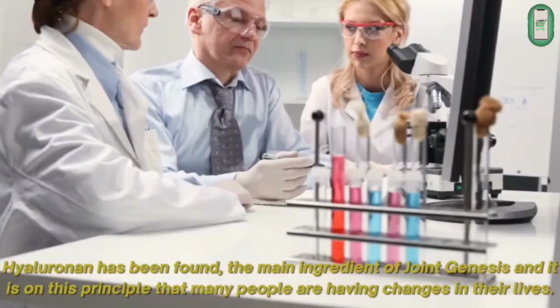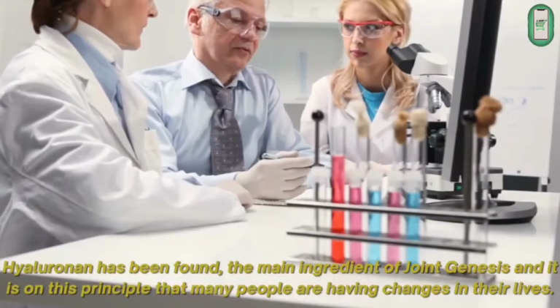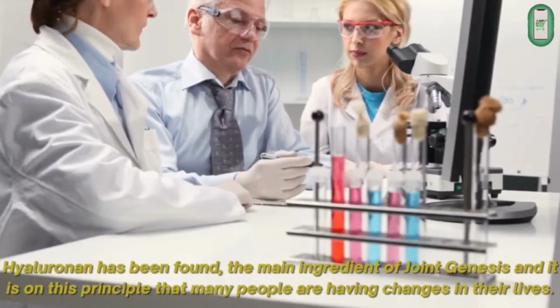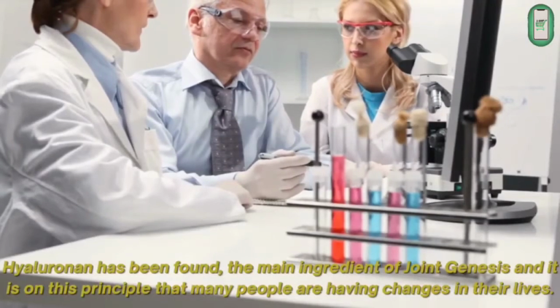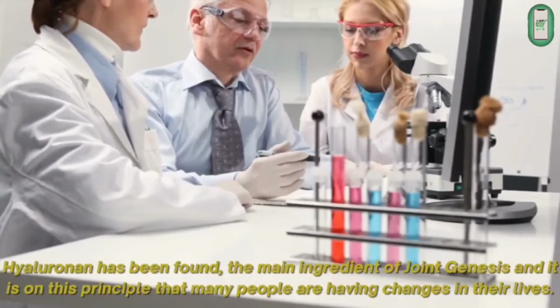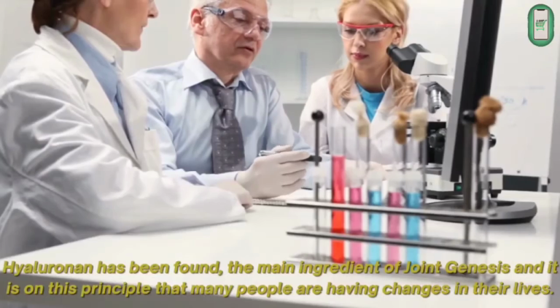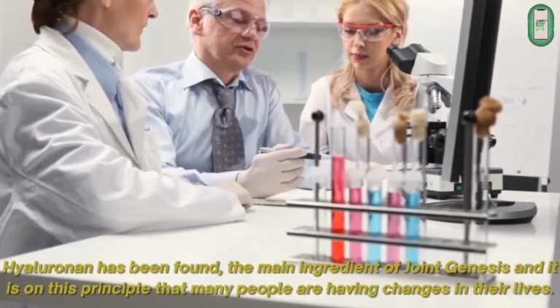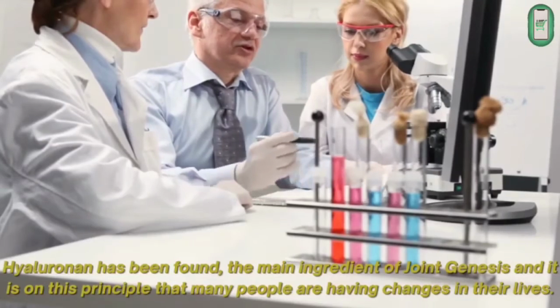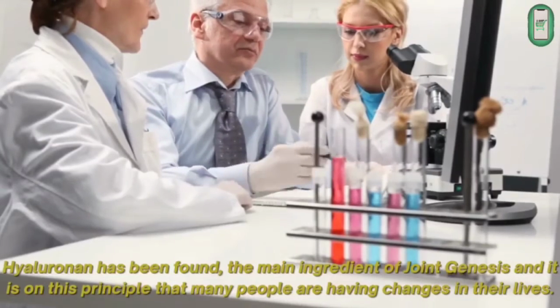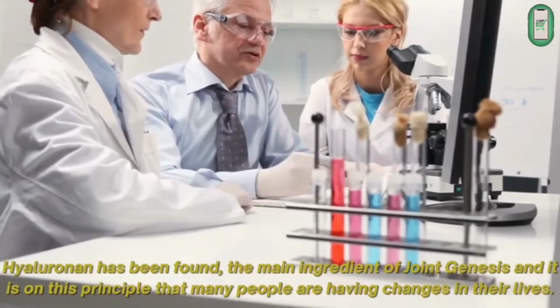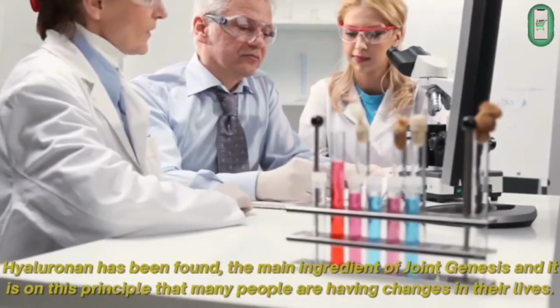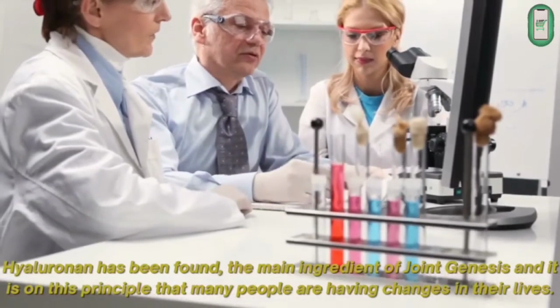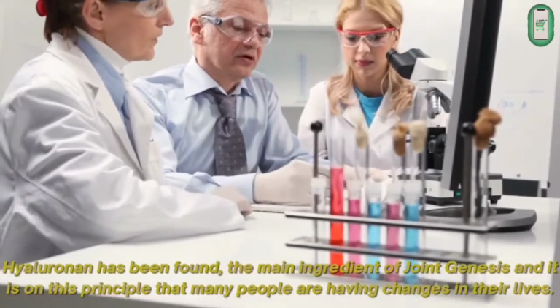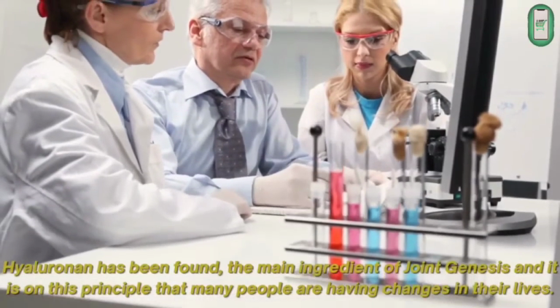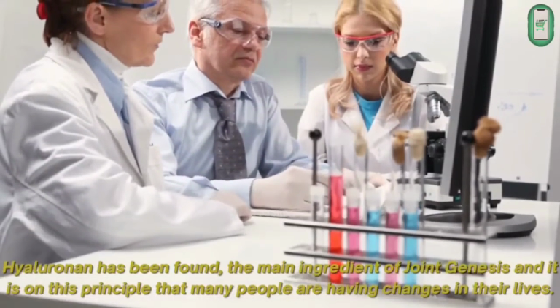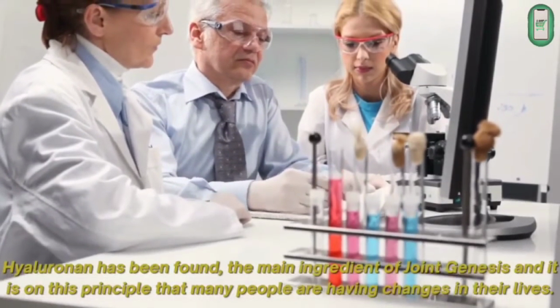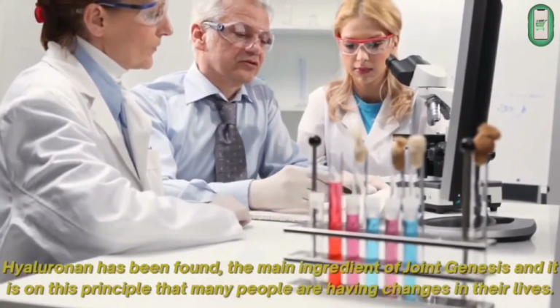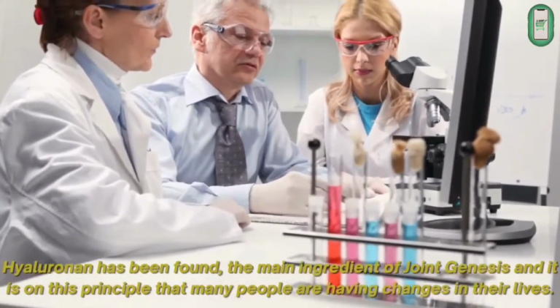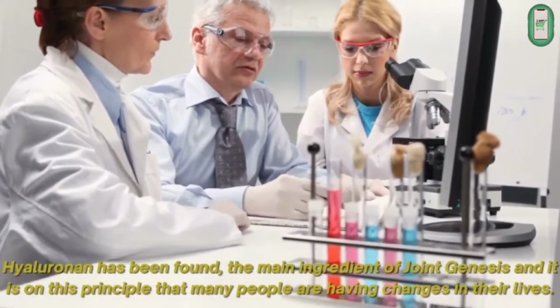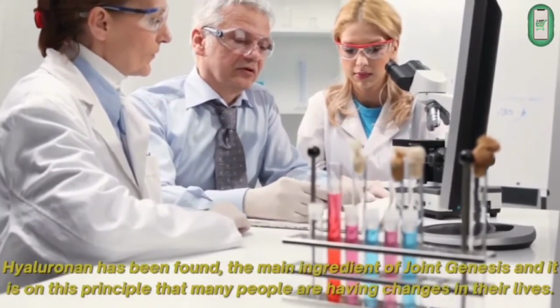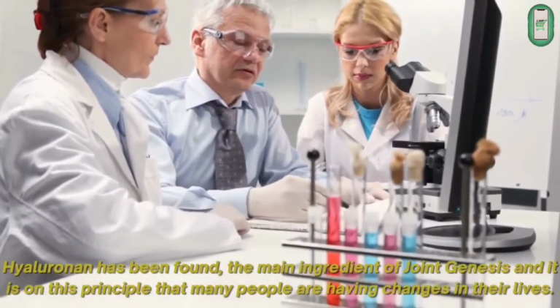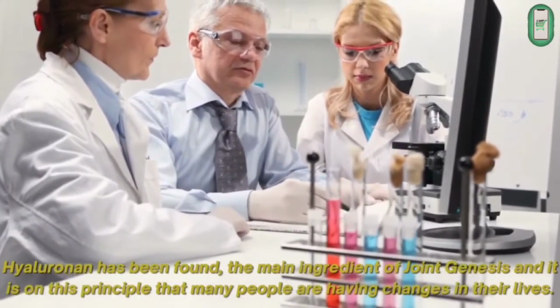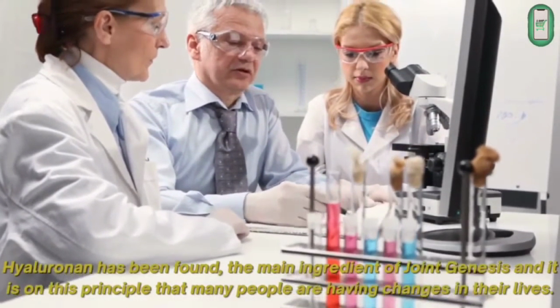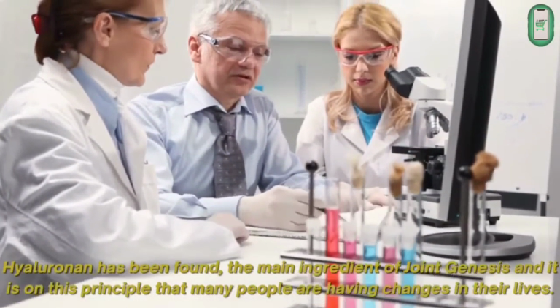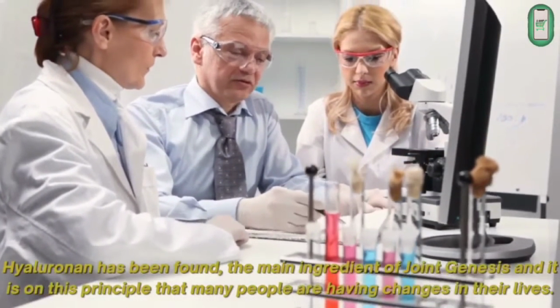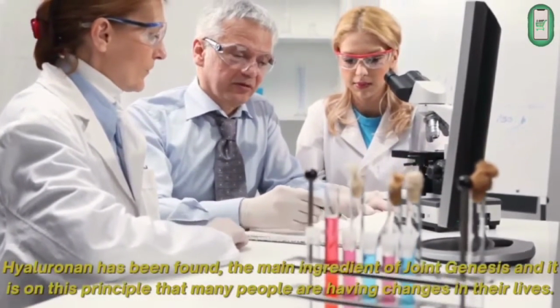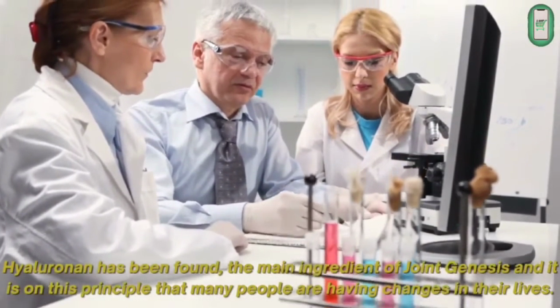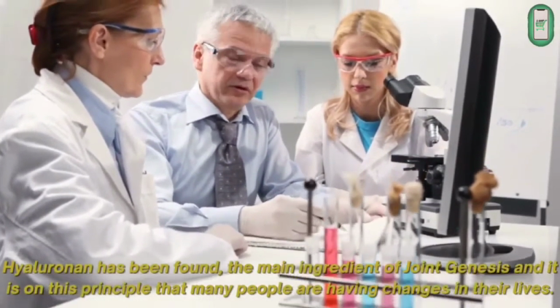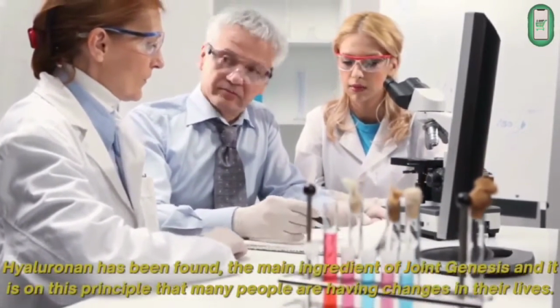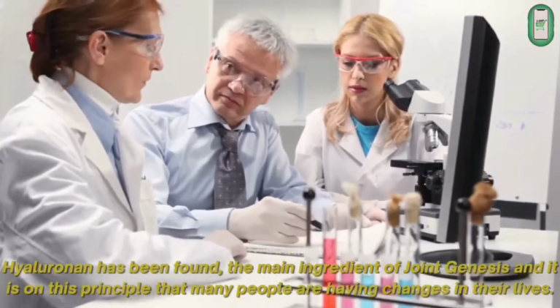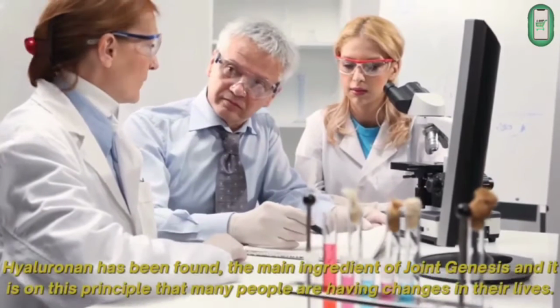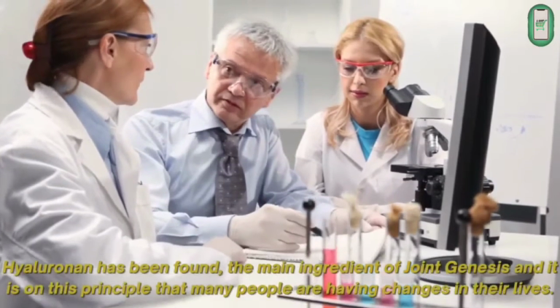Hyaluronan has been found to be the main ingredient of Joint Genesis, and it is on this principle that many people are having changes in their lives.